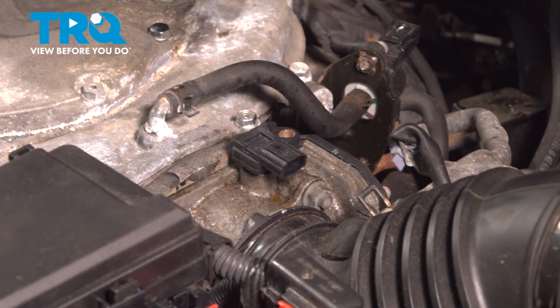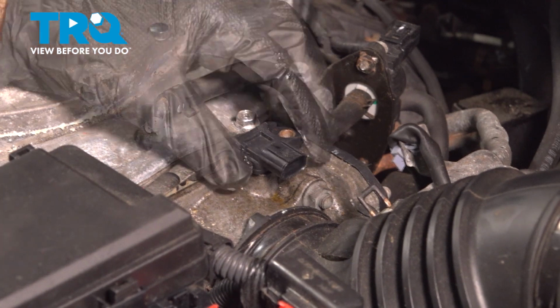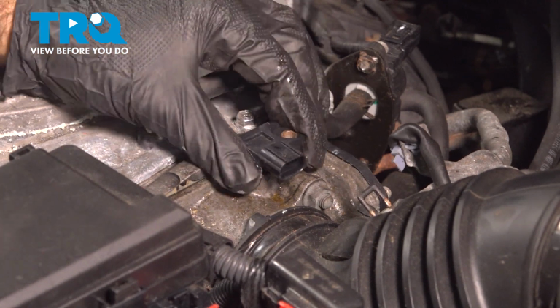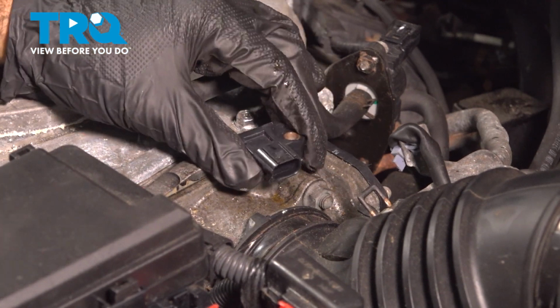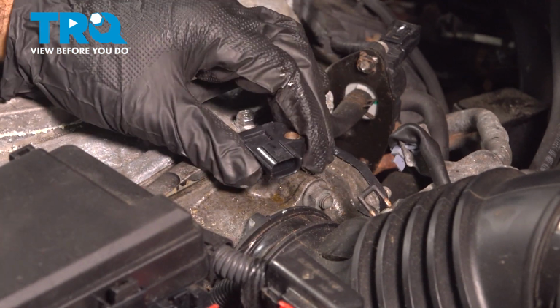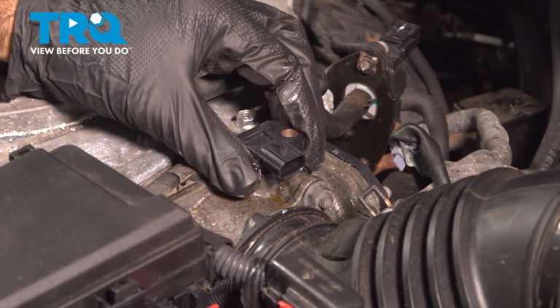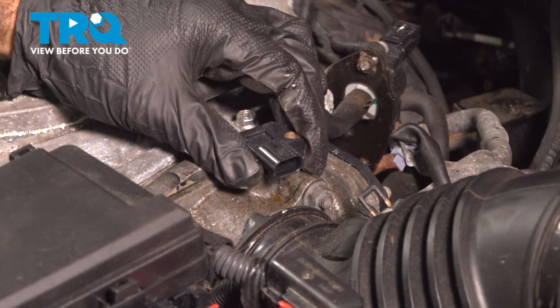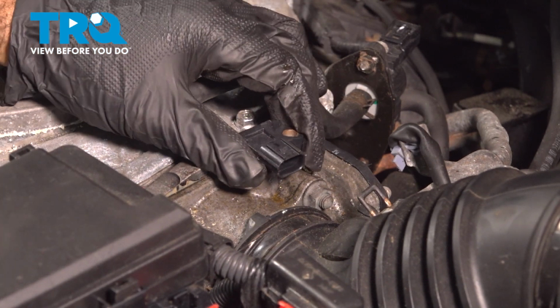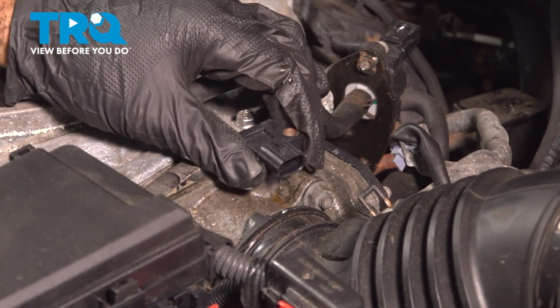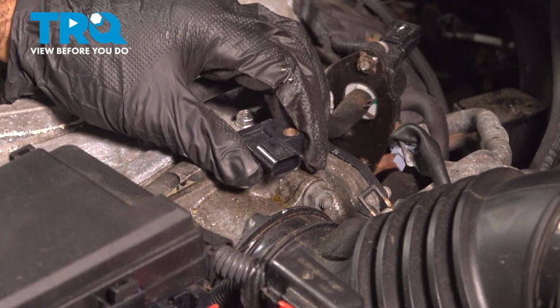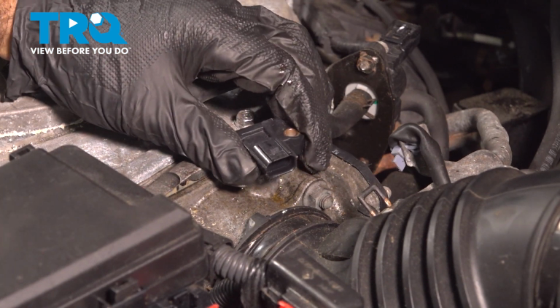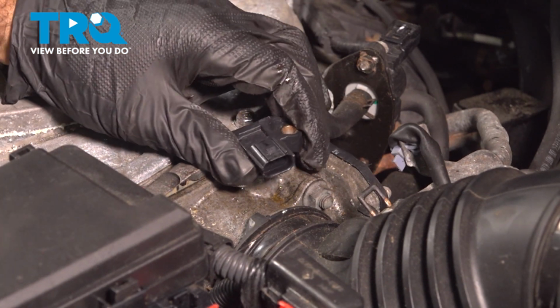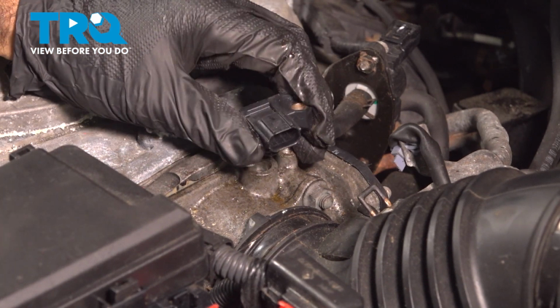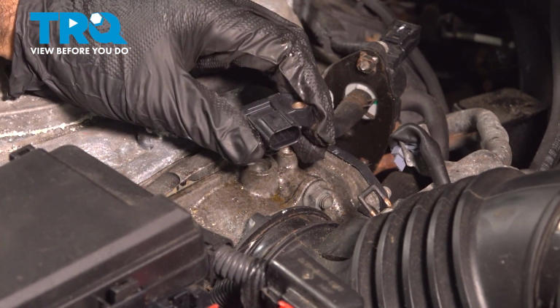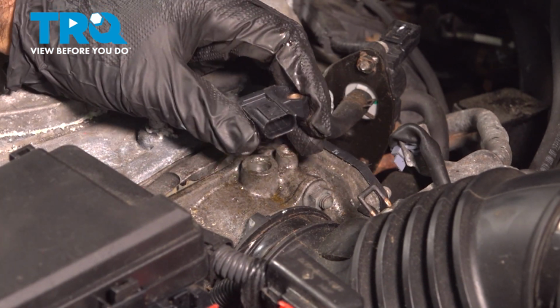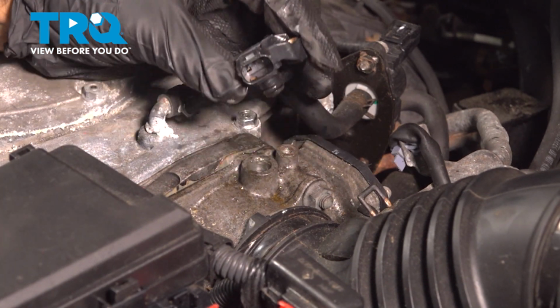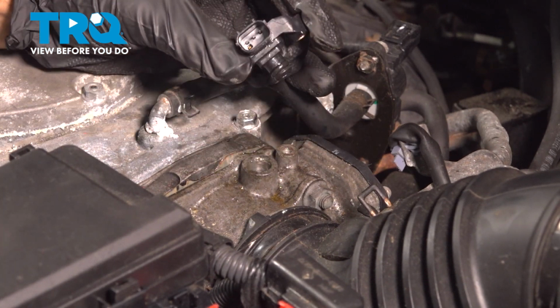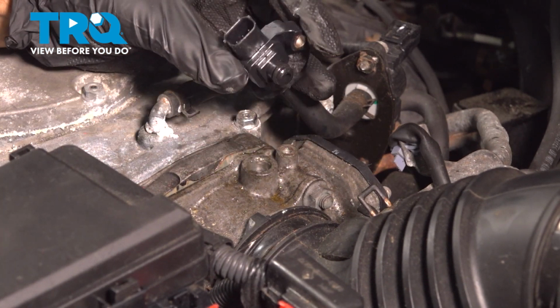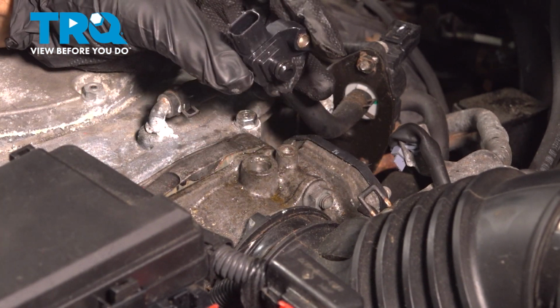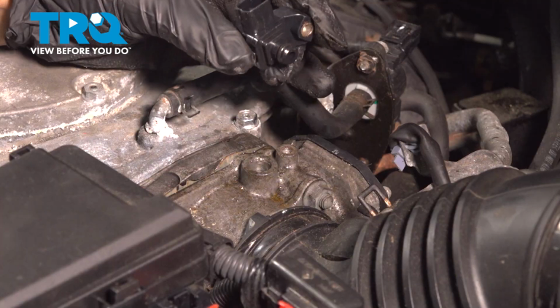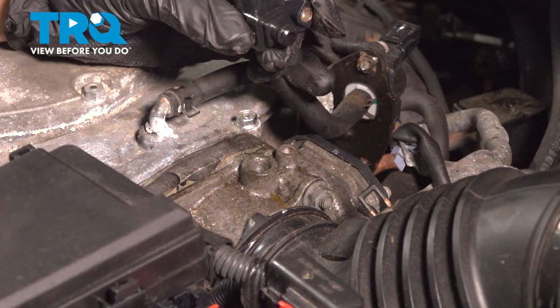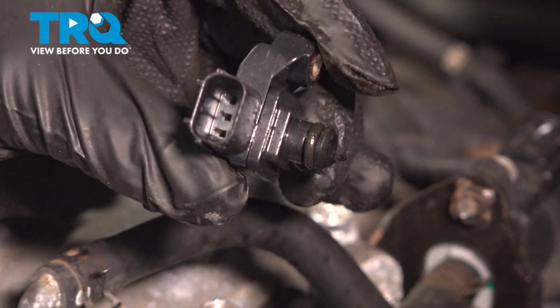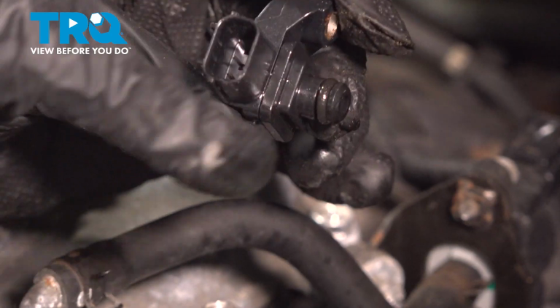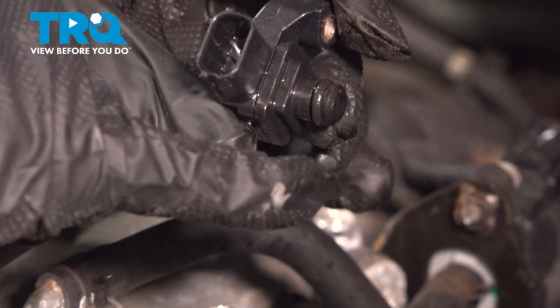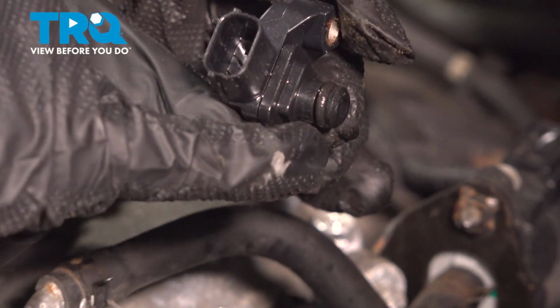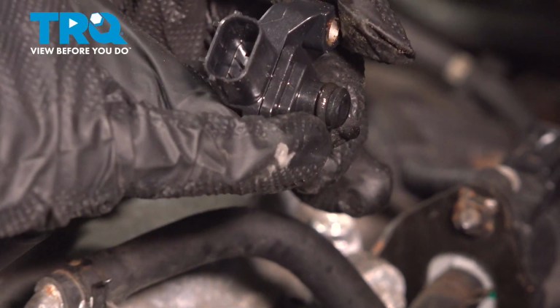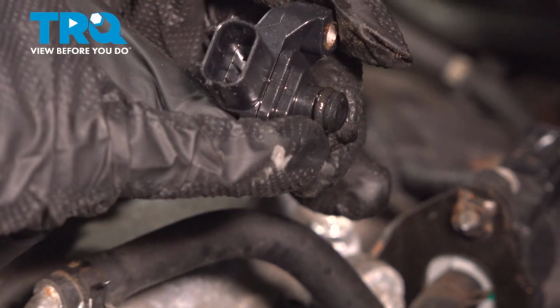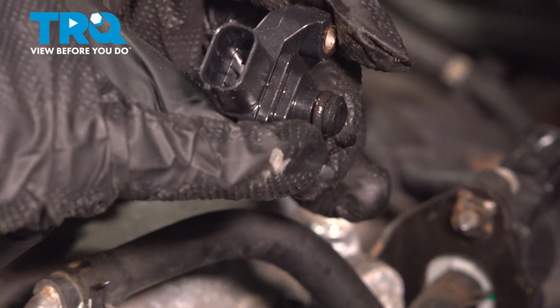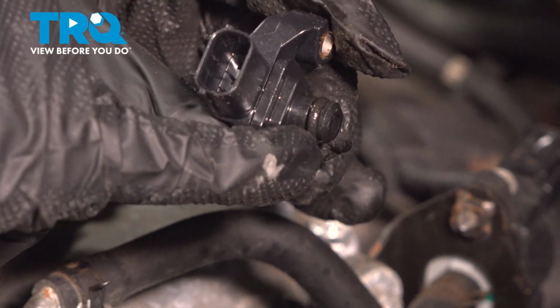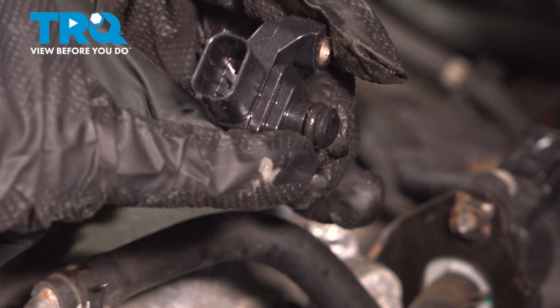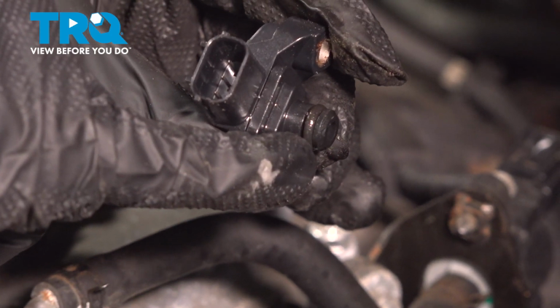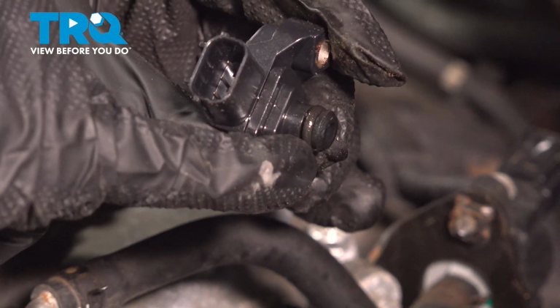We can take our sensor and just pull it straight up and out. There's a little O-ring on there that's giving you a little resistance.